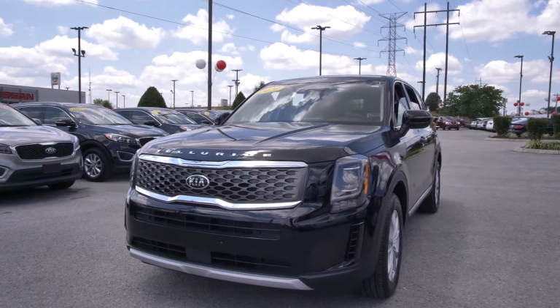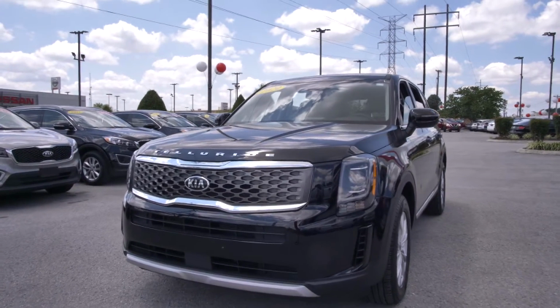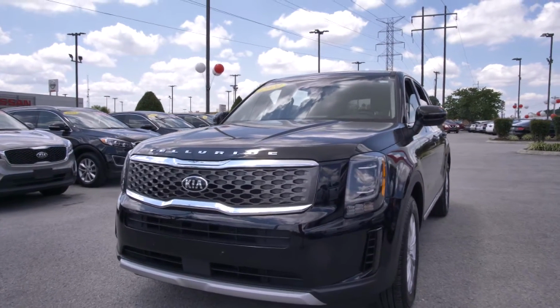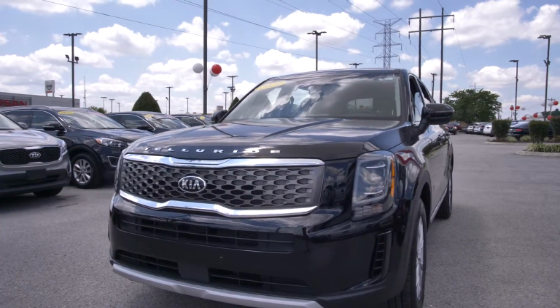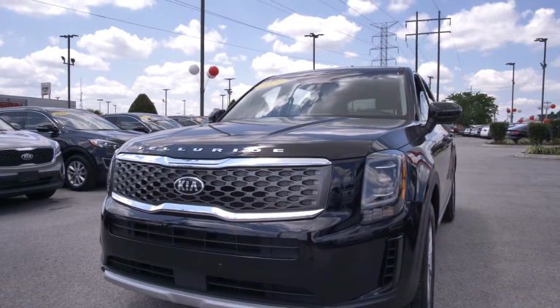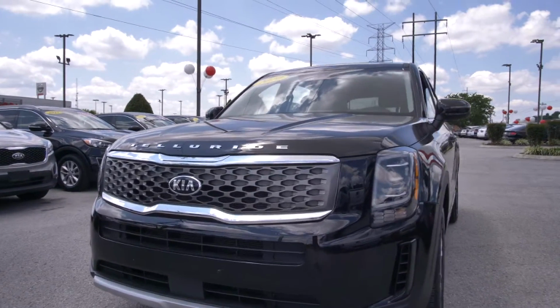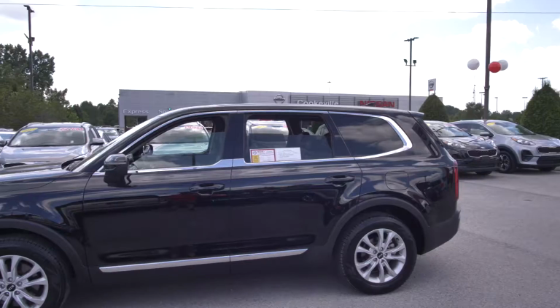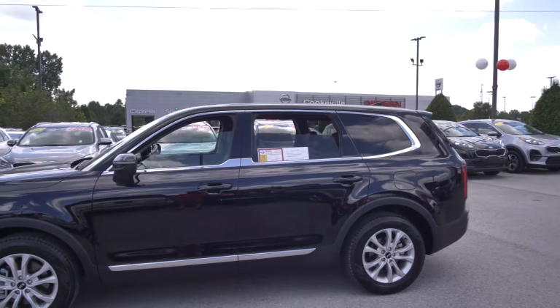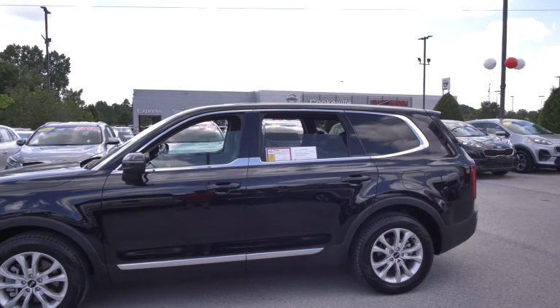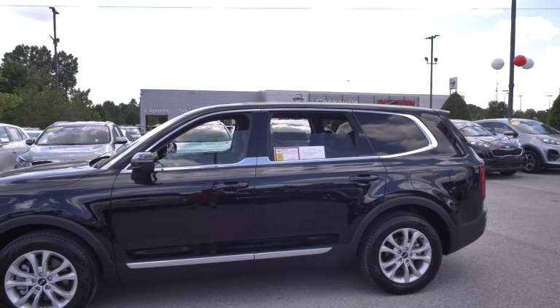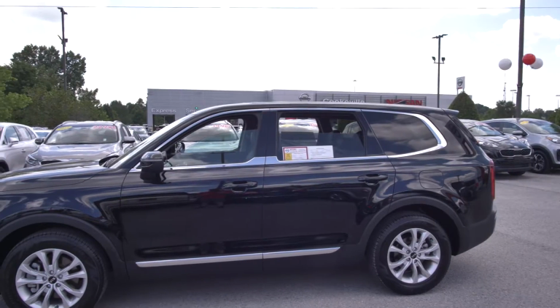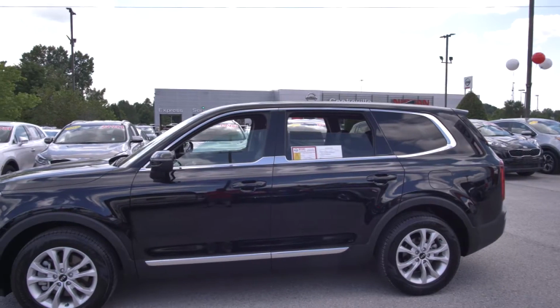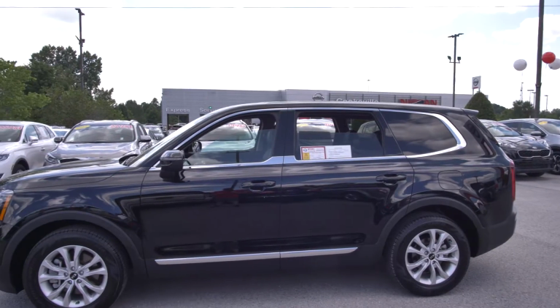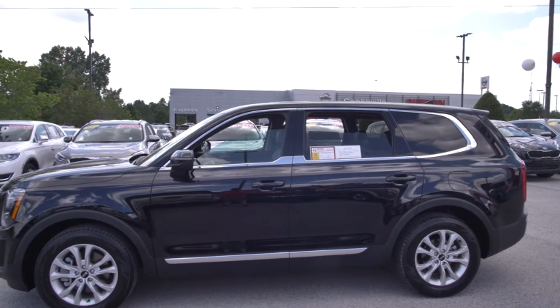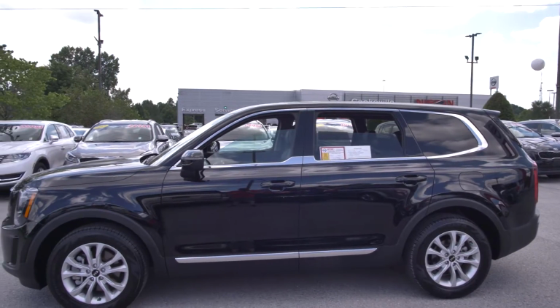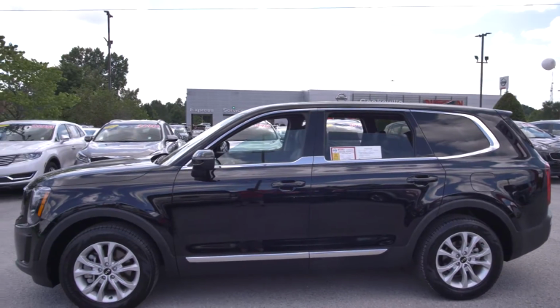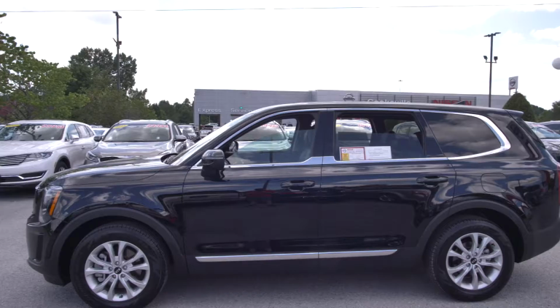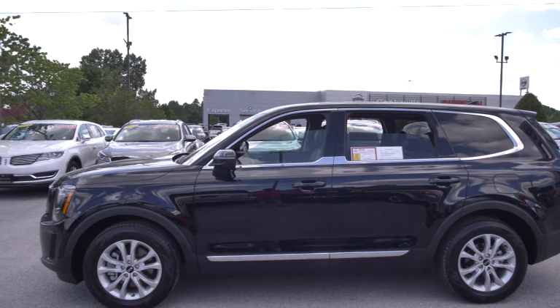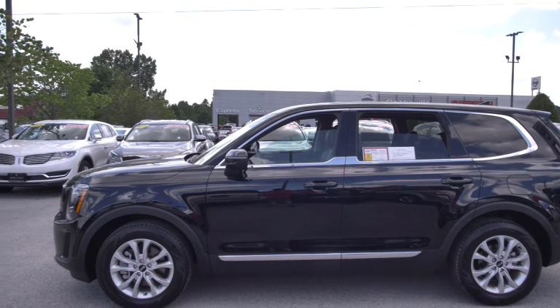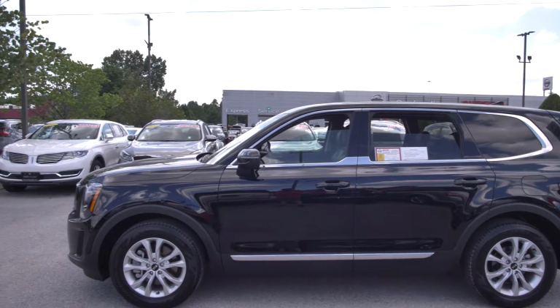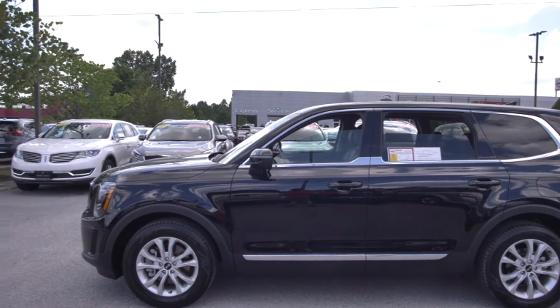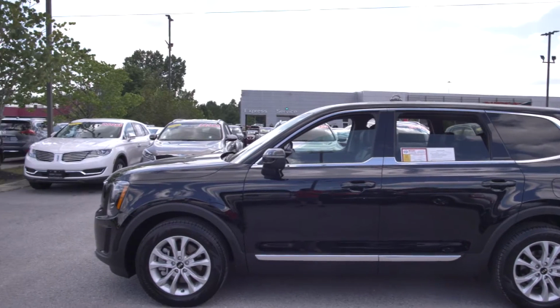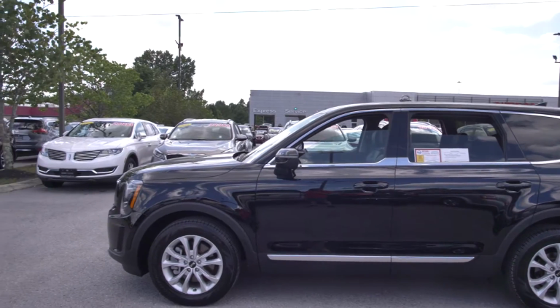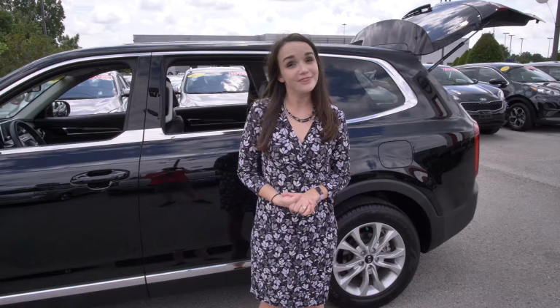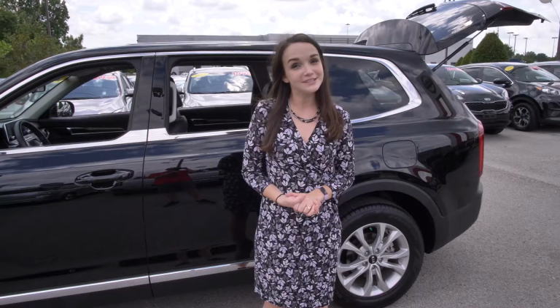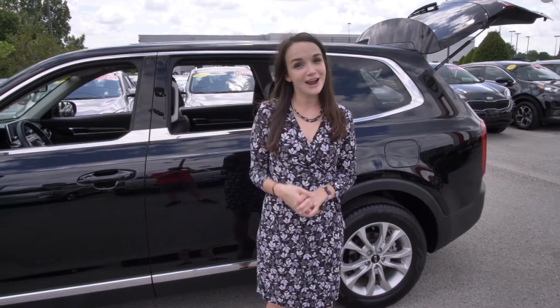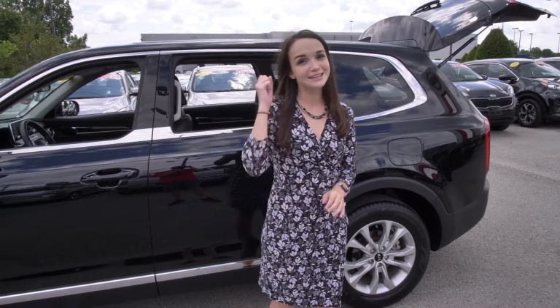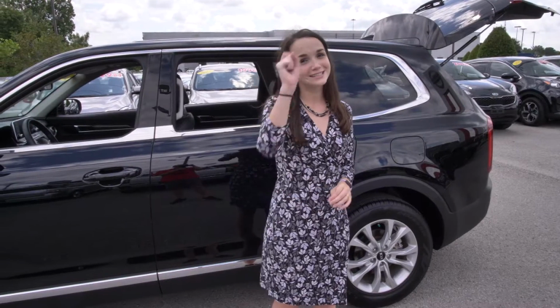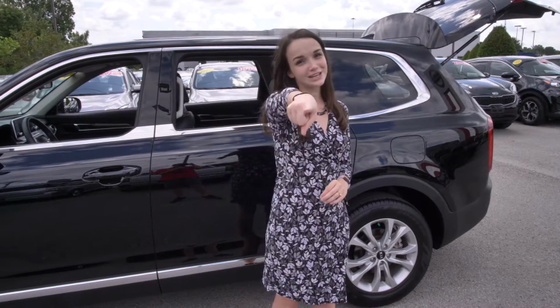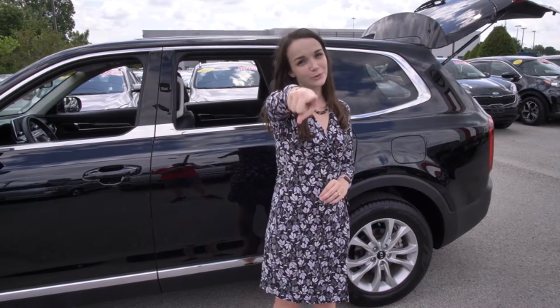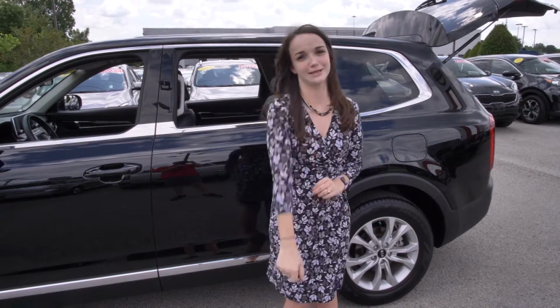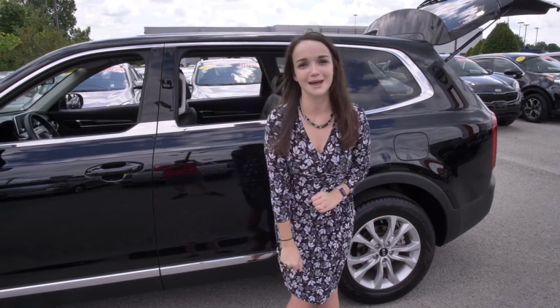Hey guys, it's Brianna Hodge with Nissan of Cookeville. You'll never guess what time it is — that's right, deal of the week time.